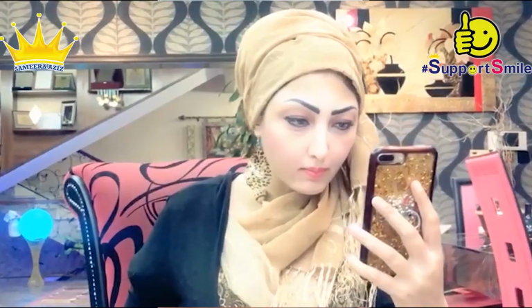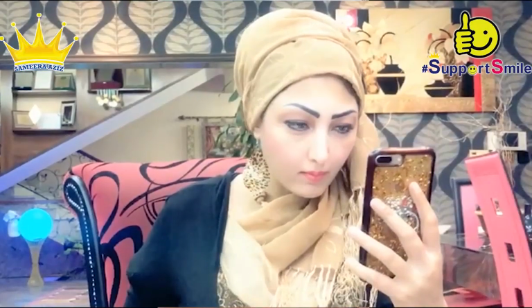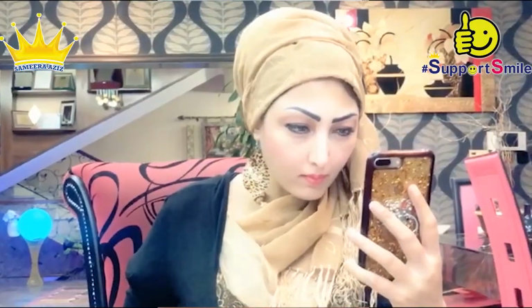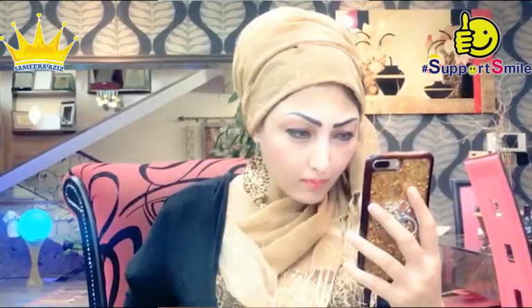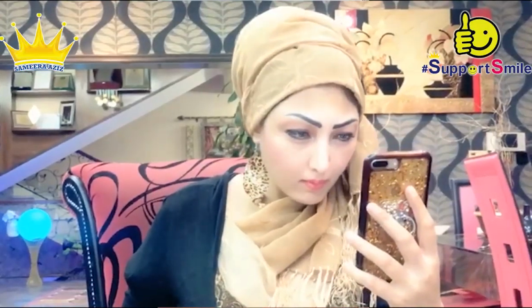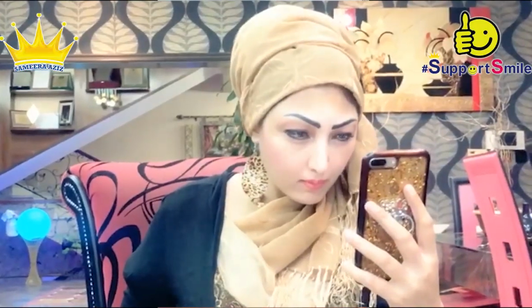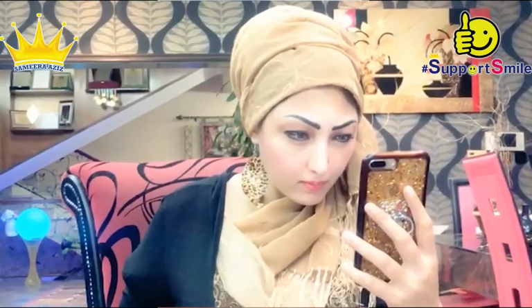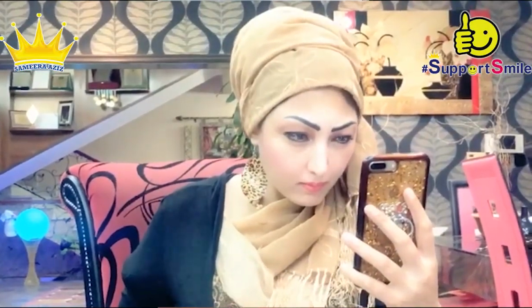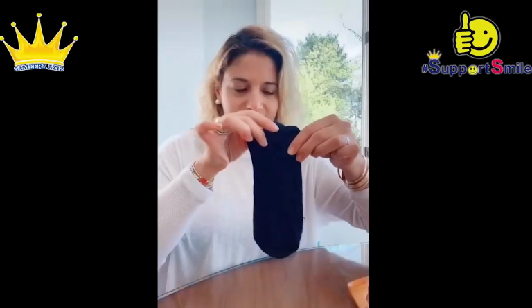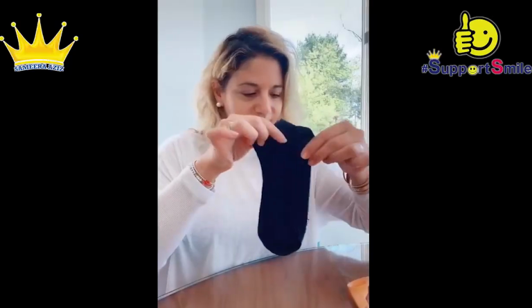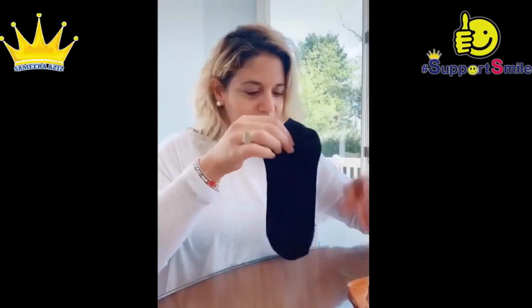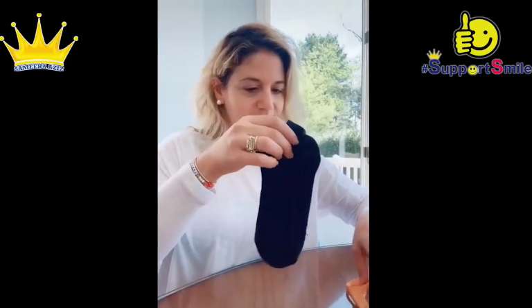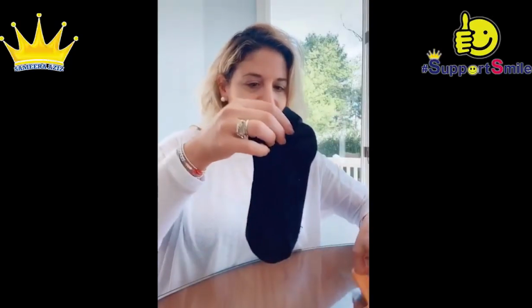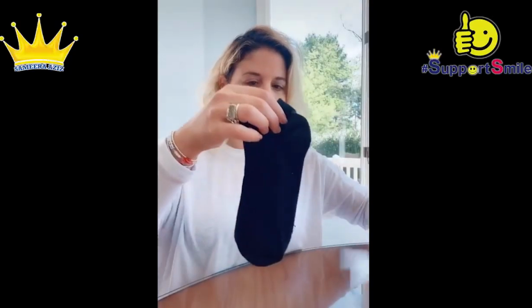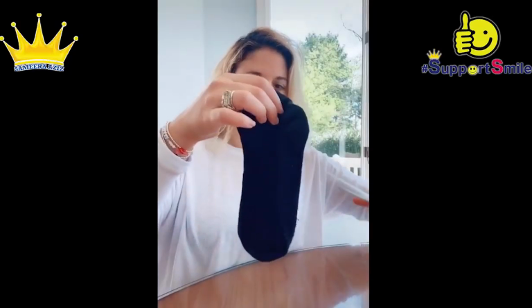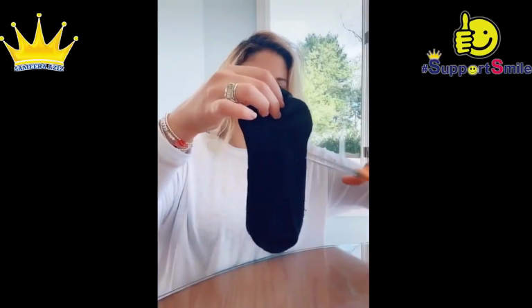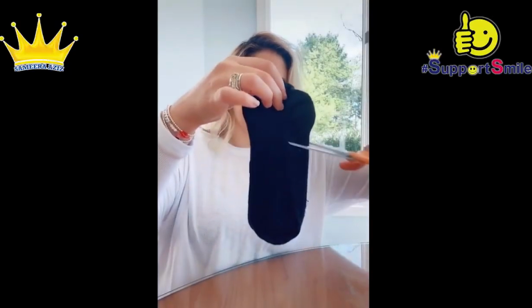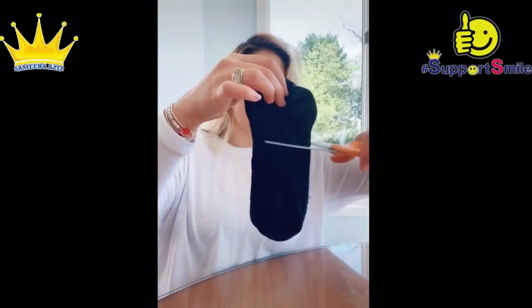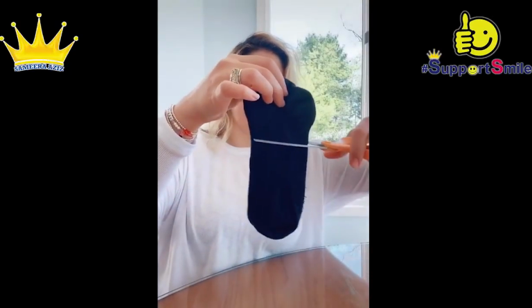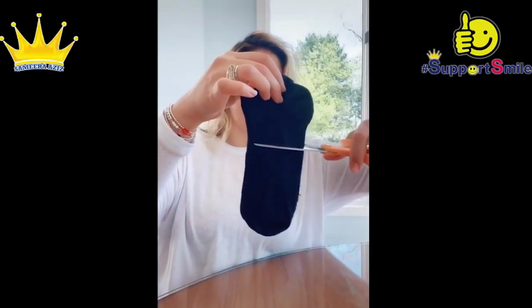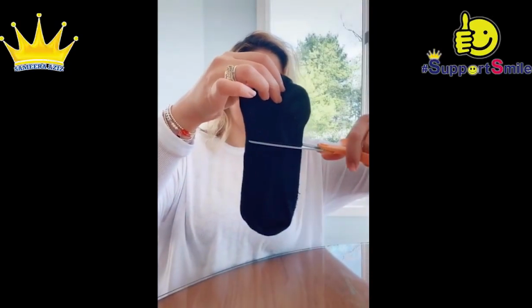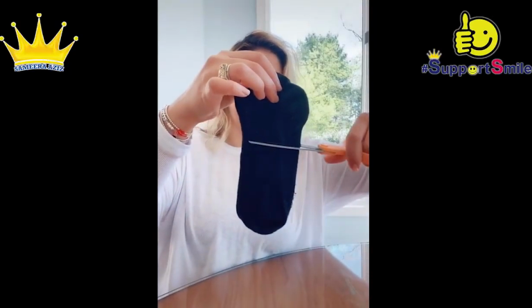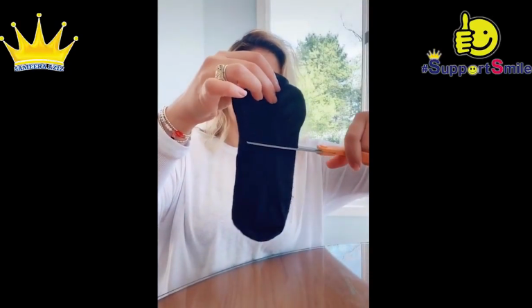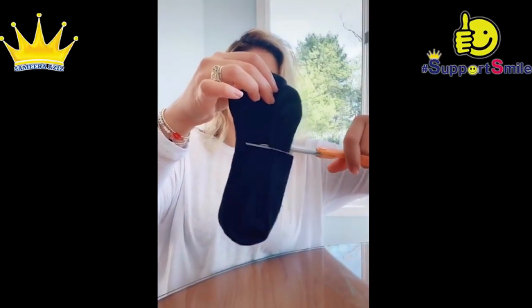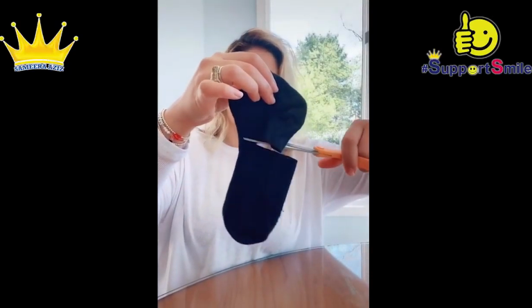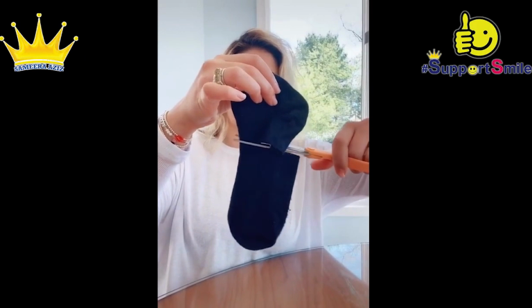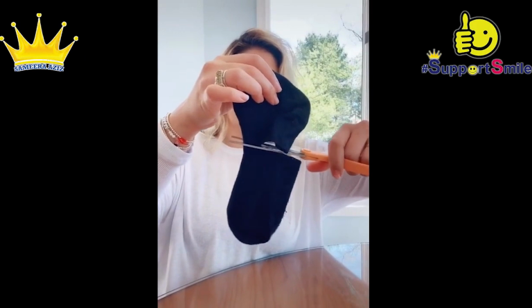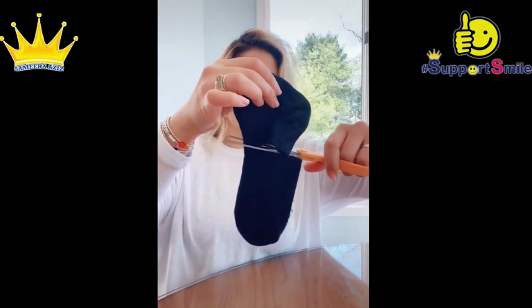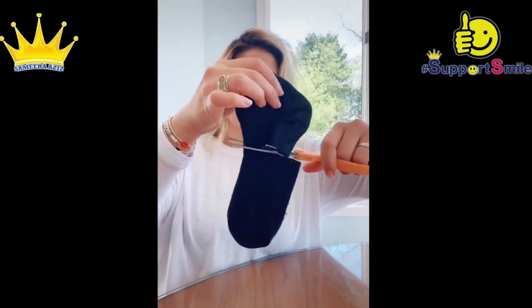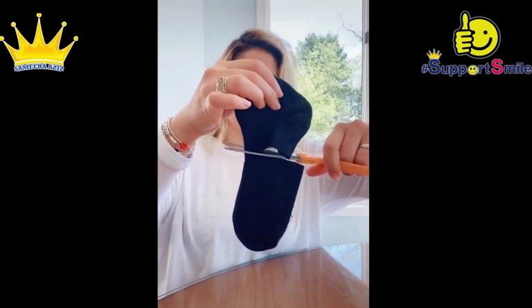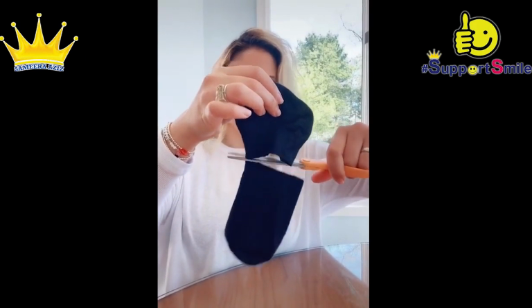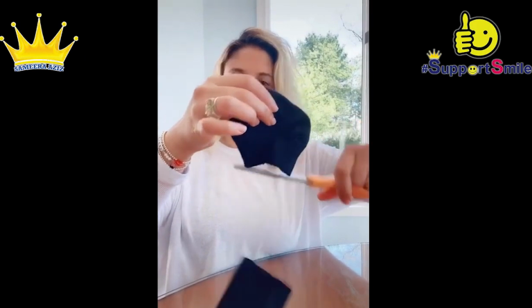No mask, no problem. Find yourself a sock, either clean or new. If it's an ankle sock, it's even better.